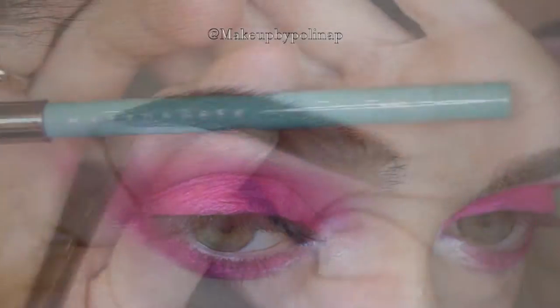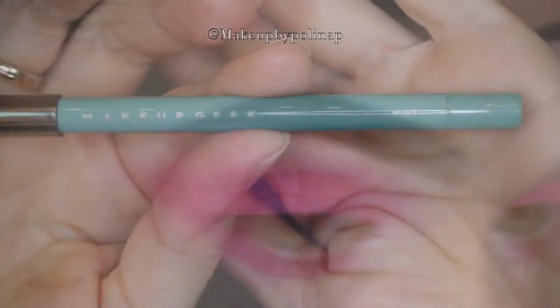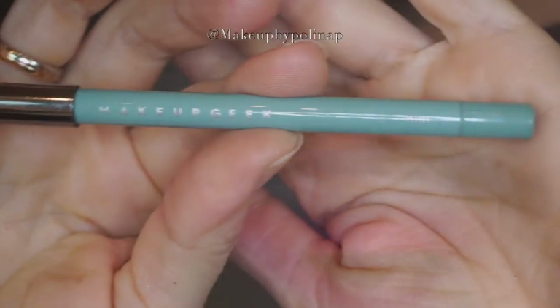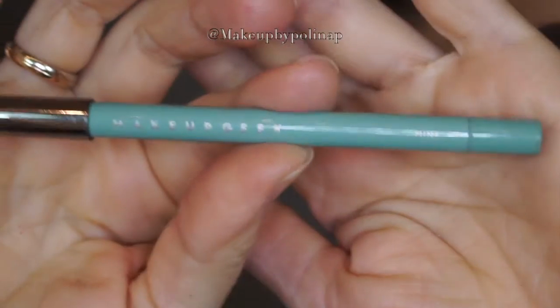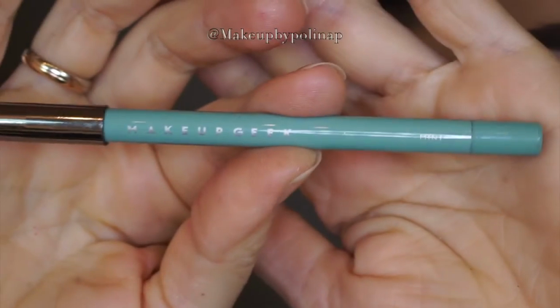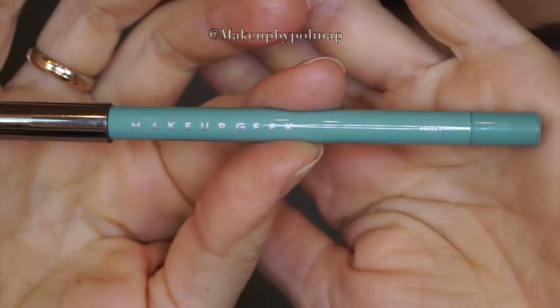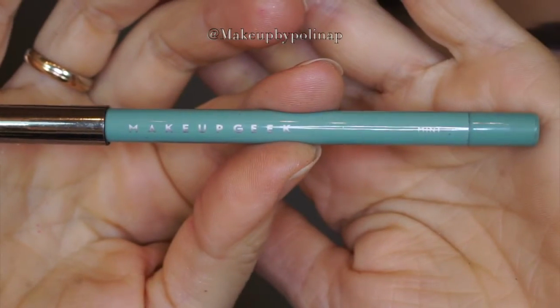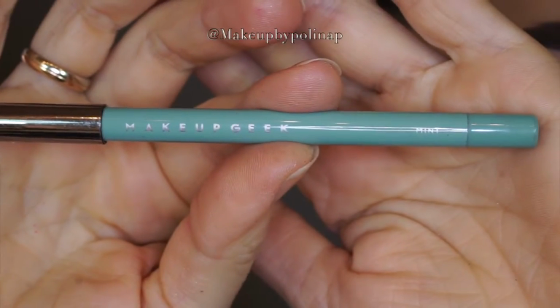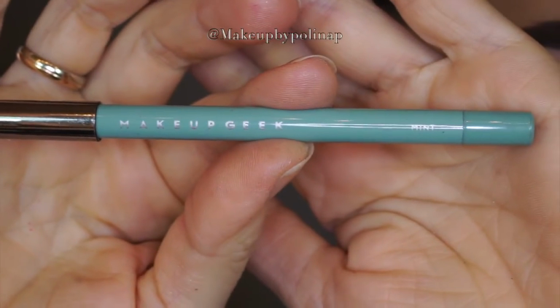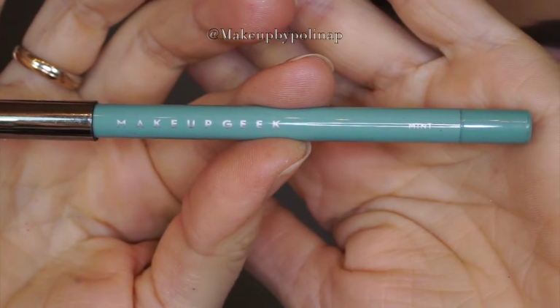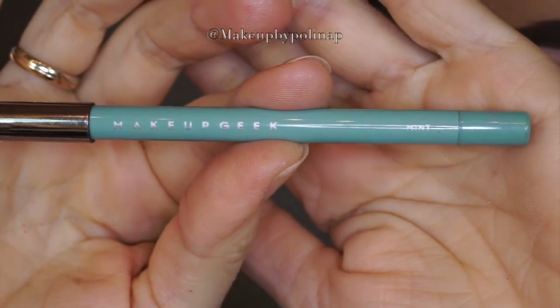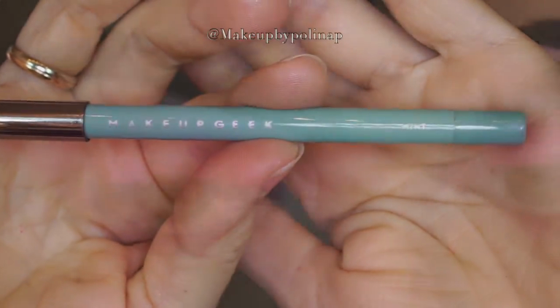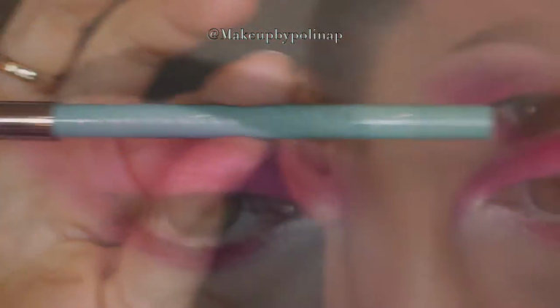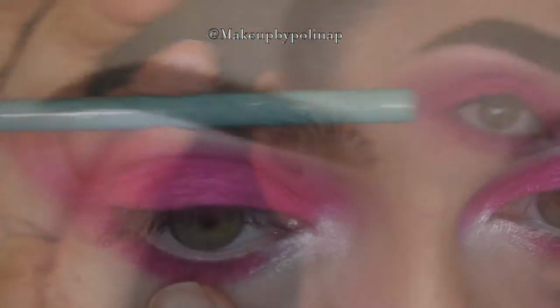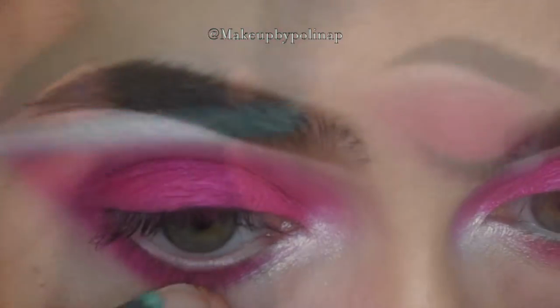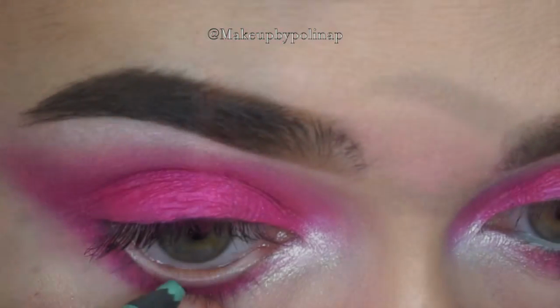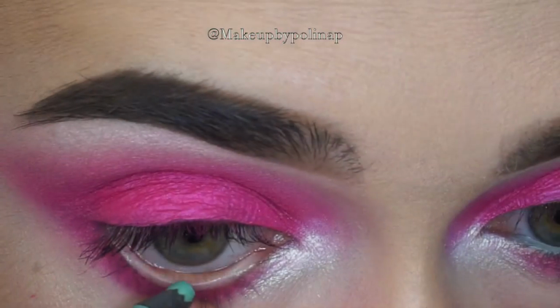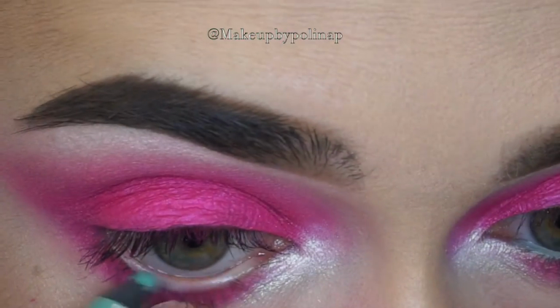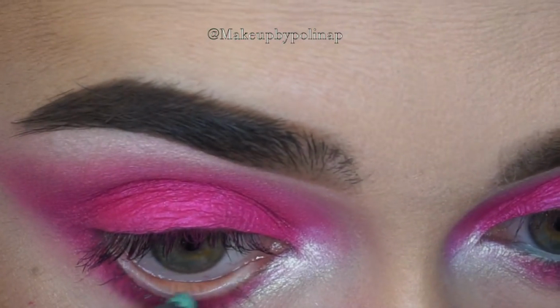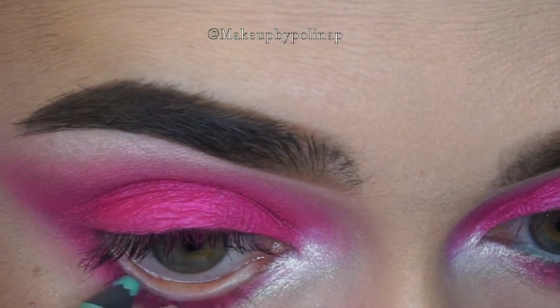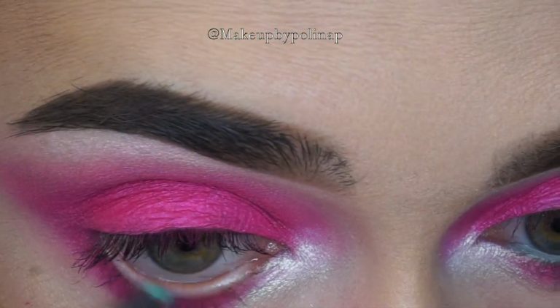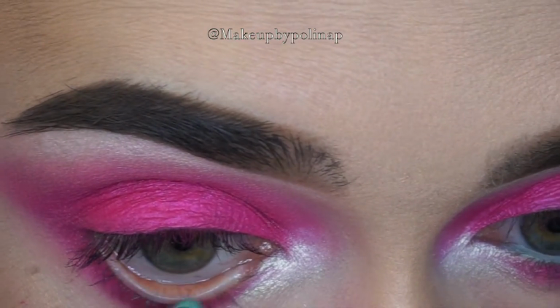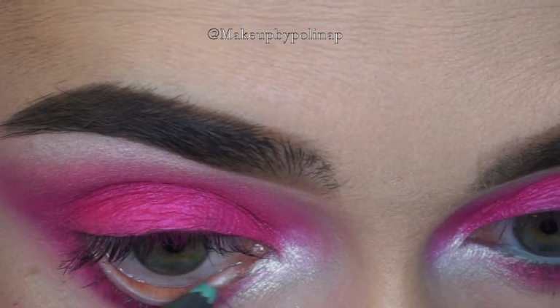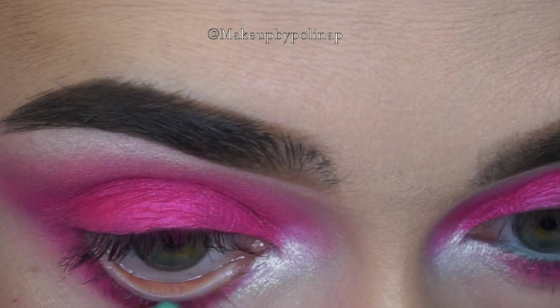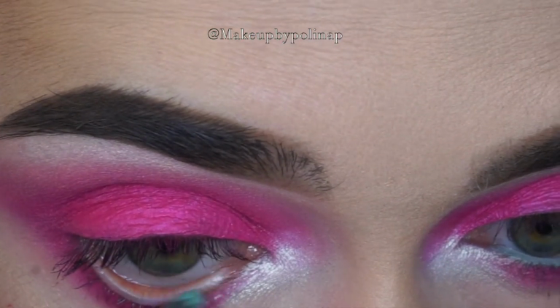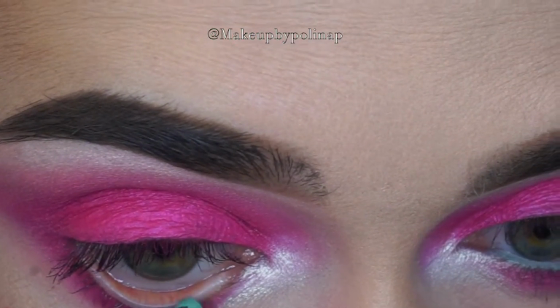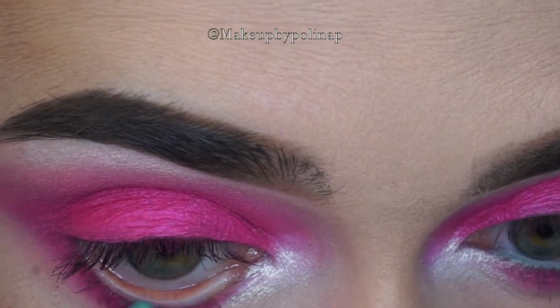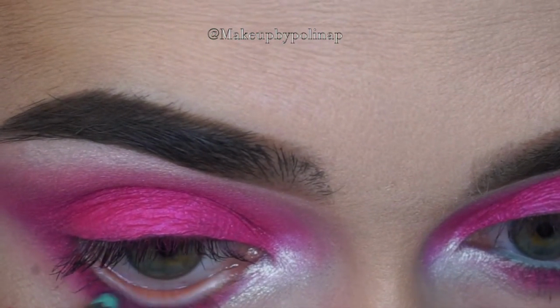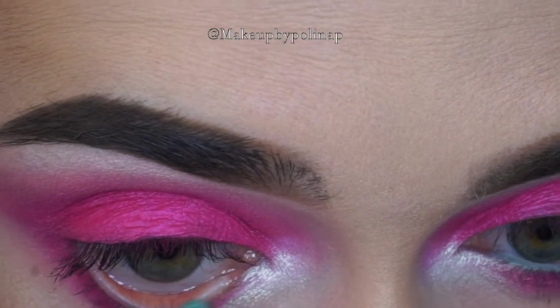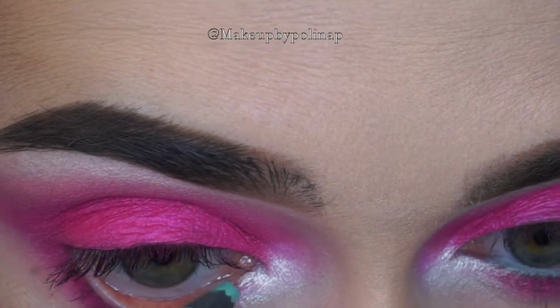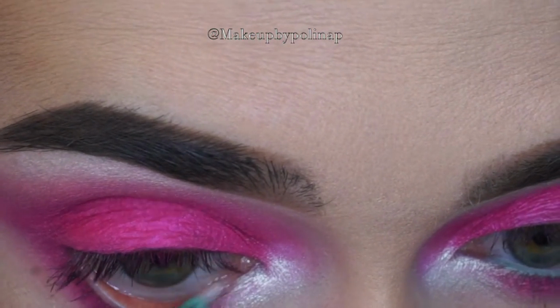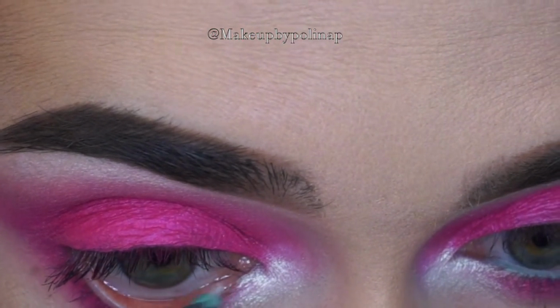For the waterline, I'm going to be using the Makeup Geek Full Spectrum eye pencil in Mint.